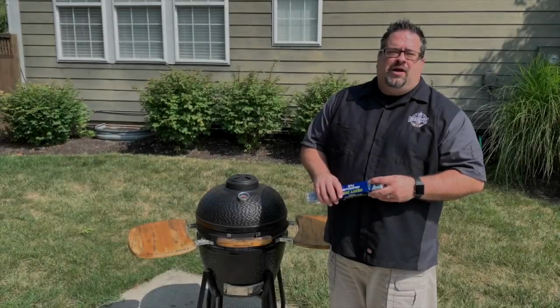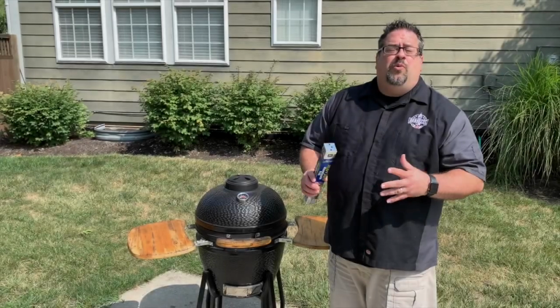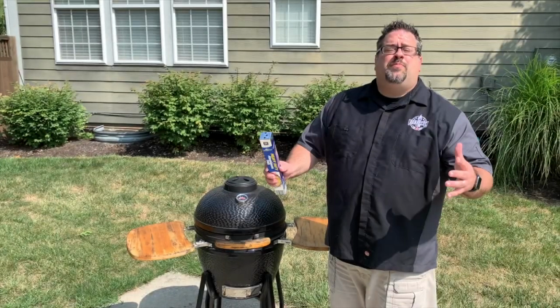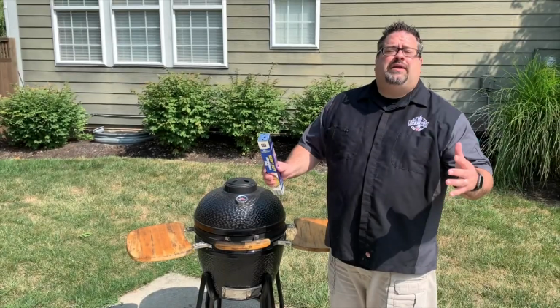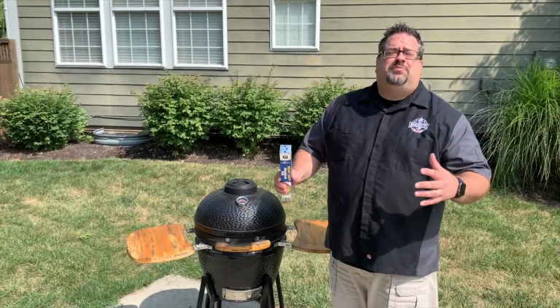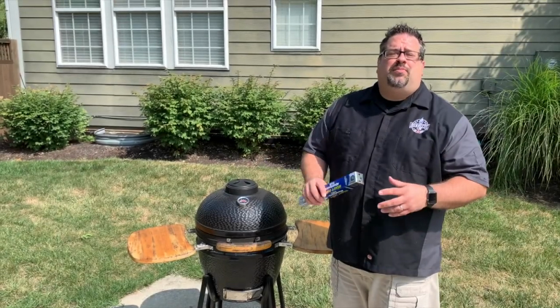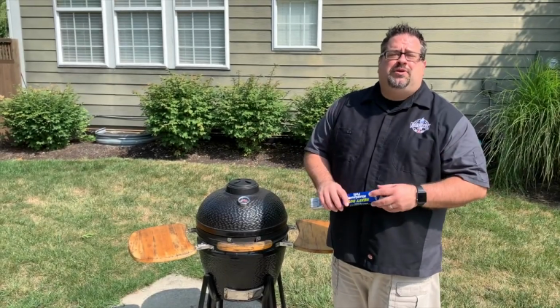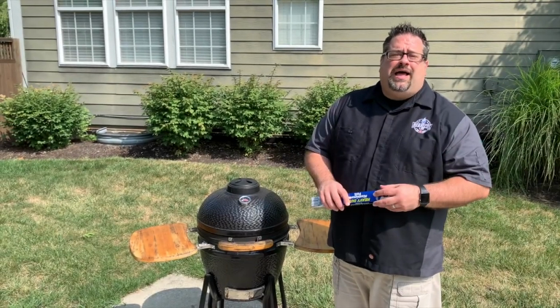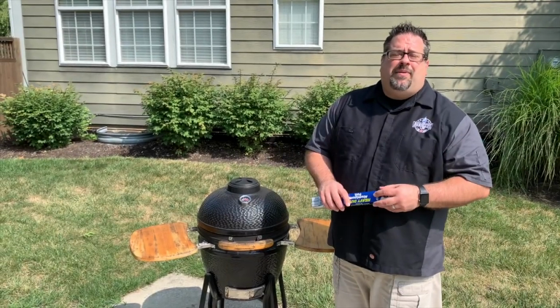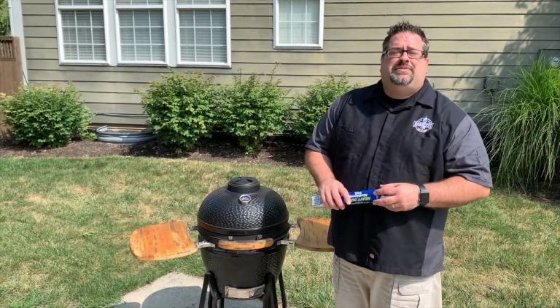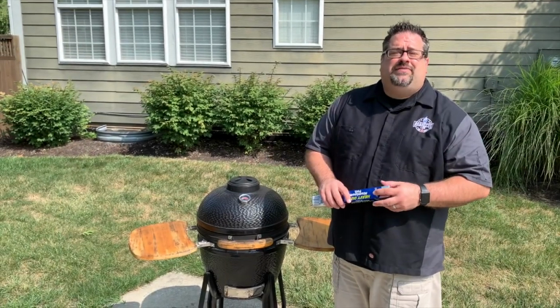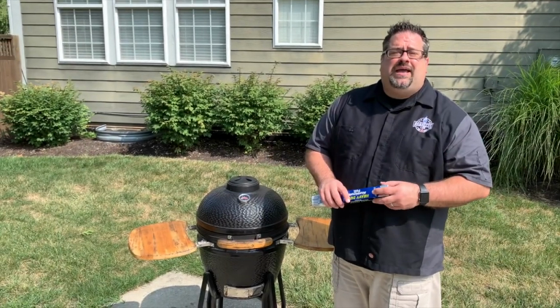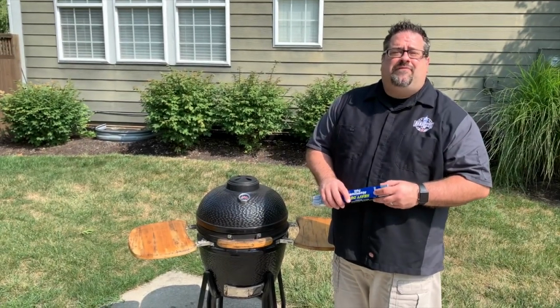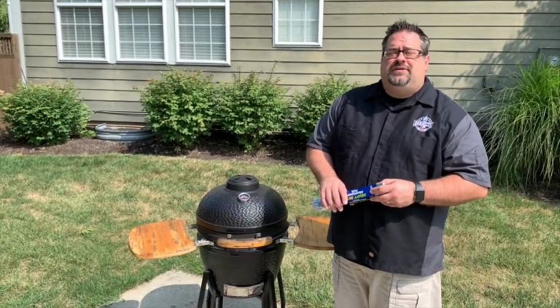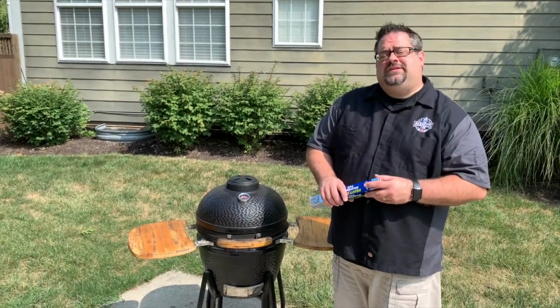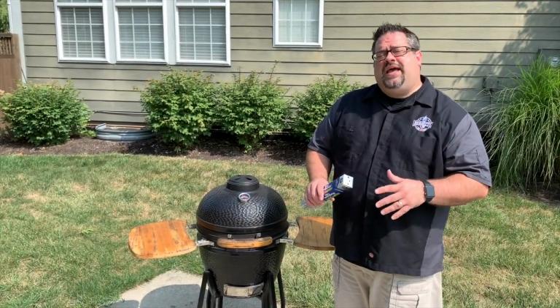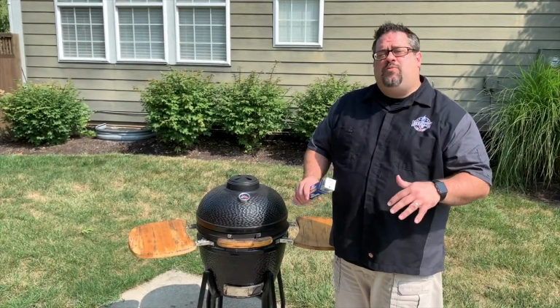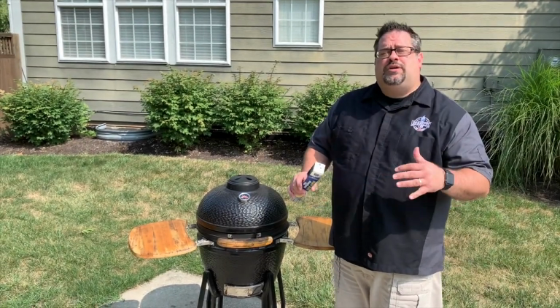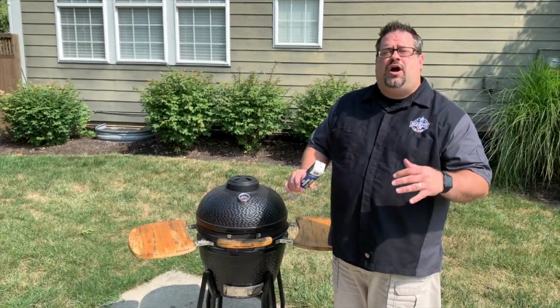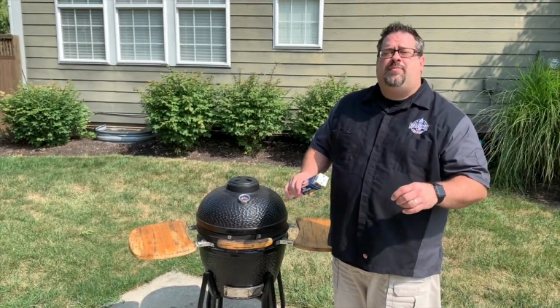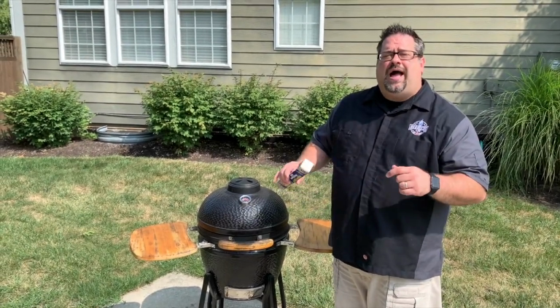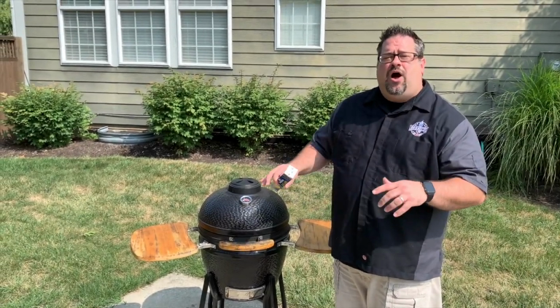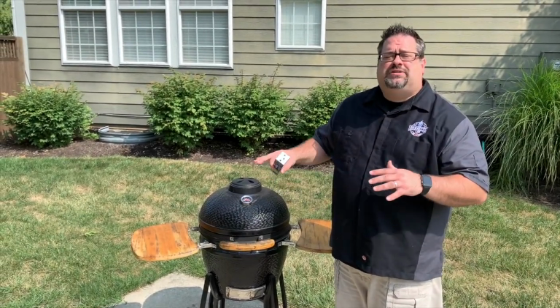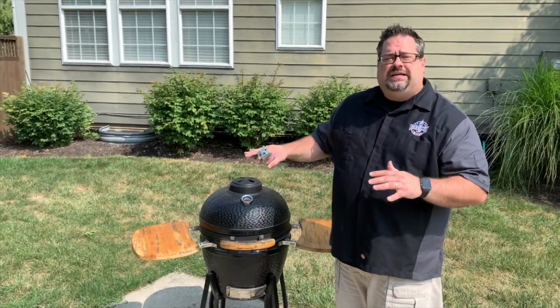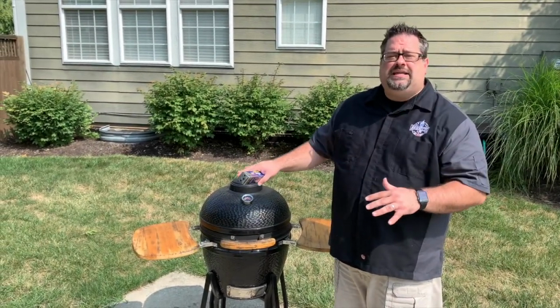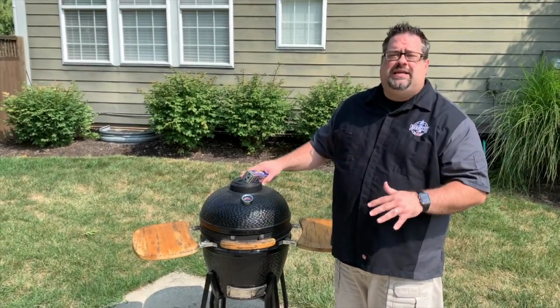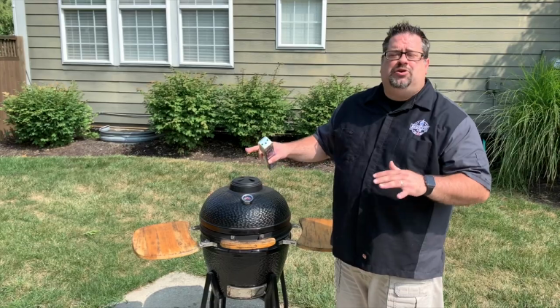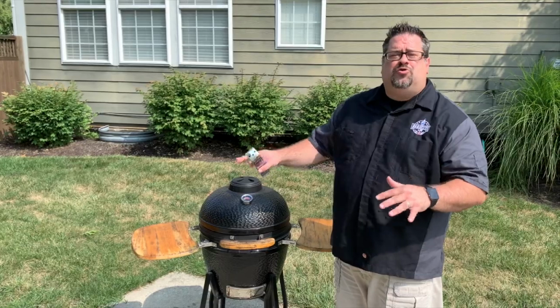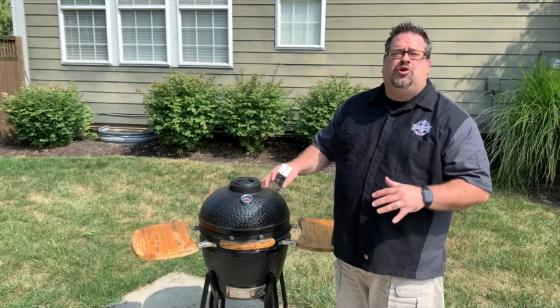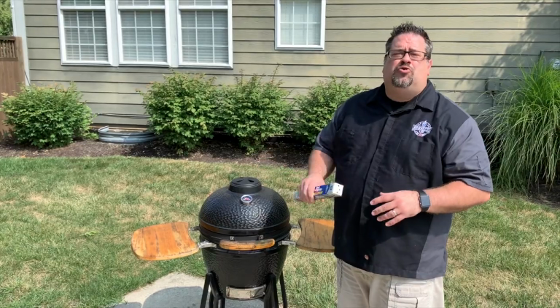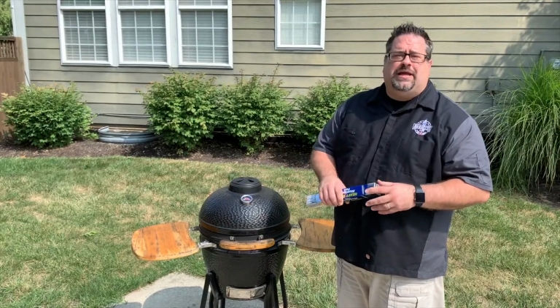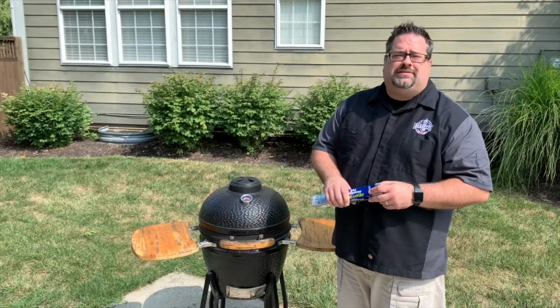Welcome back to The Barbecue Lab. I'm David Gafford and today we're going to talk about how to clean your grill grates.